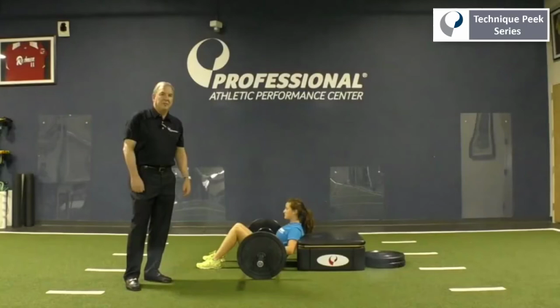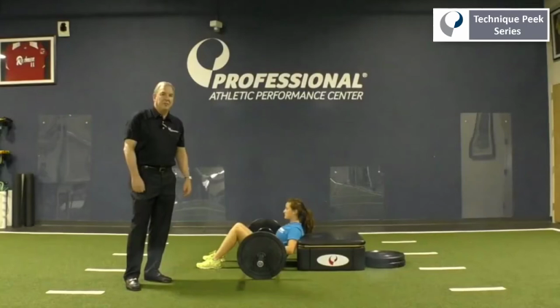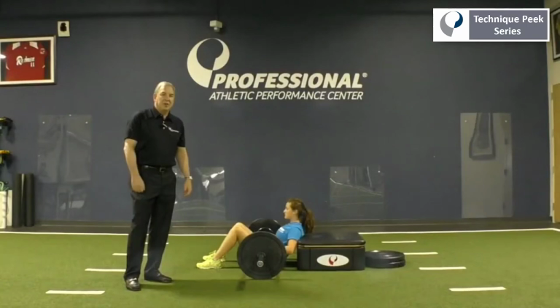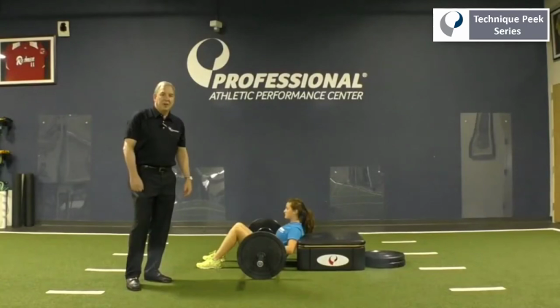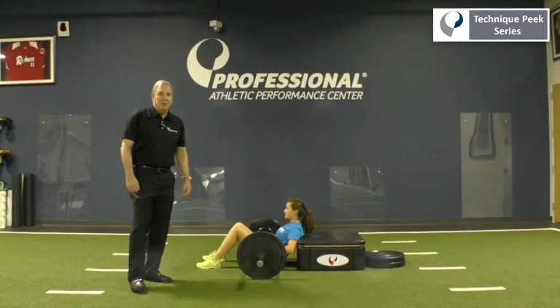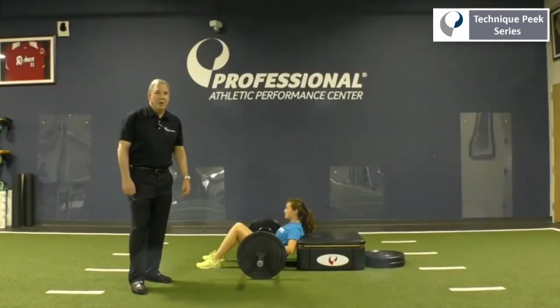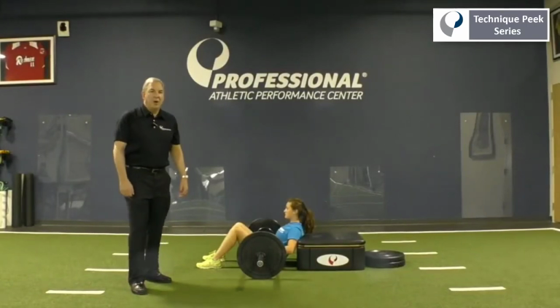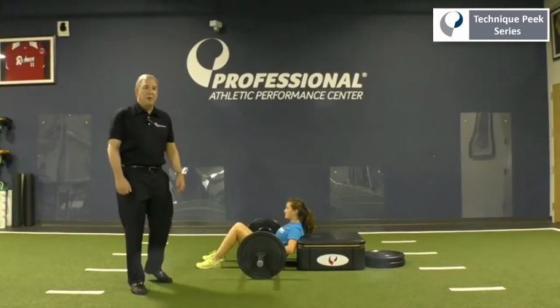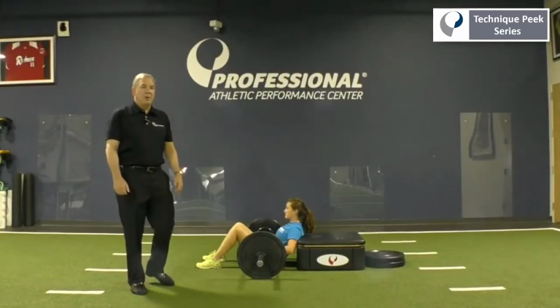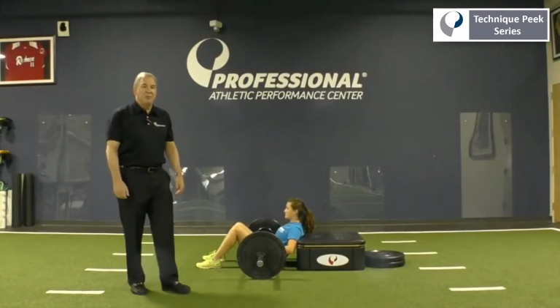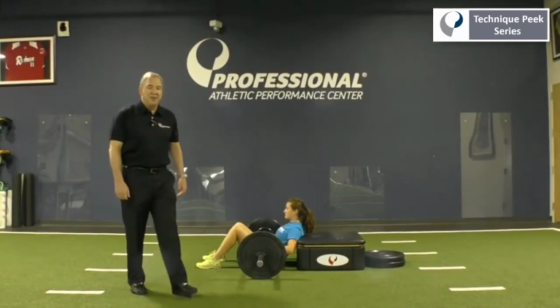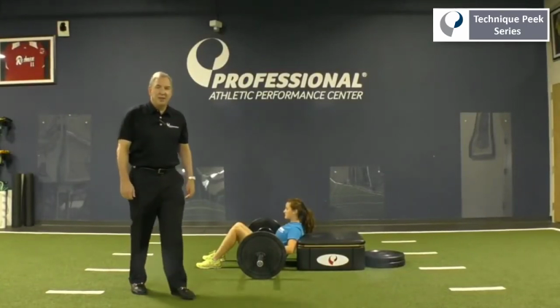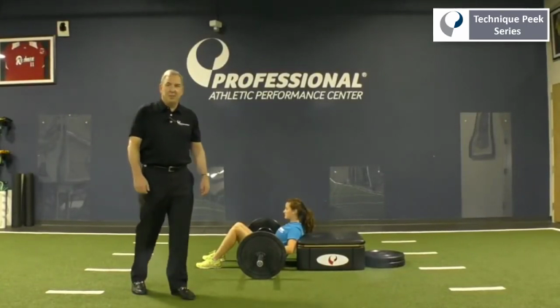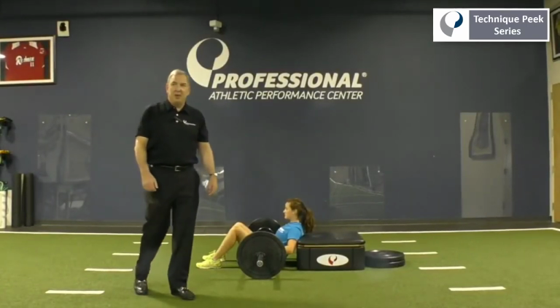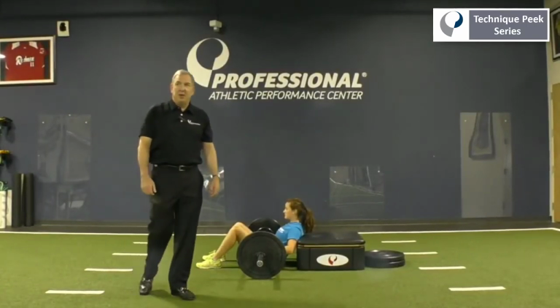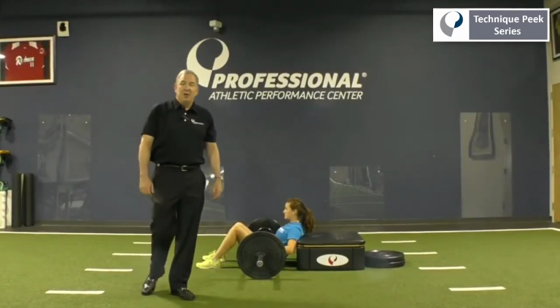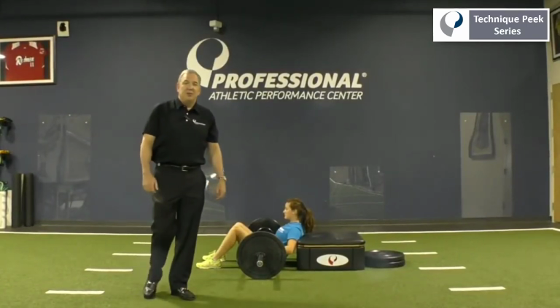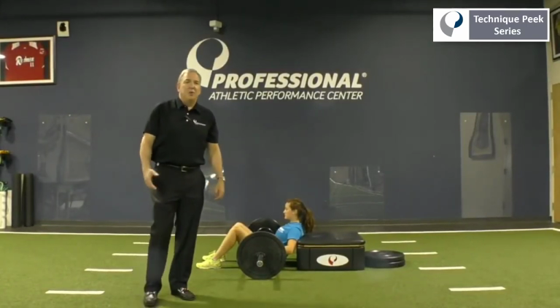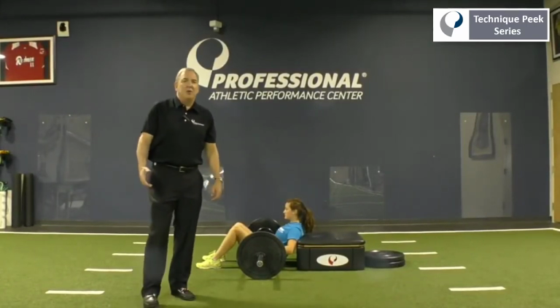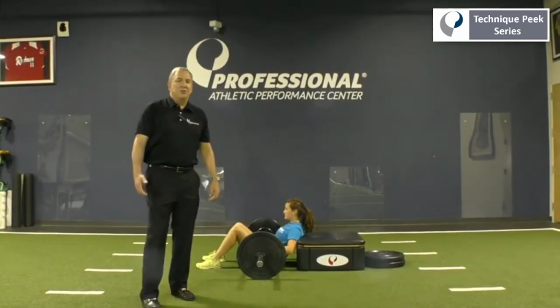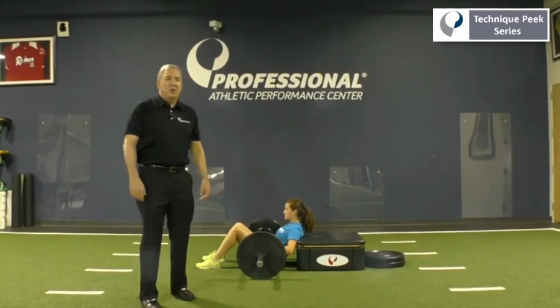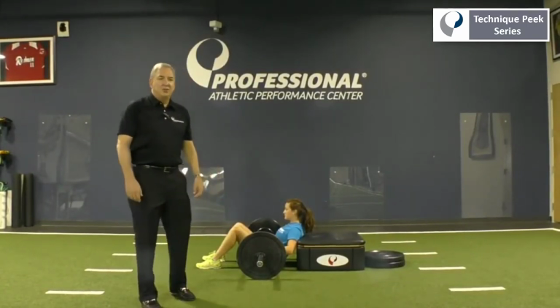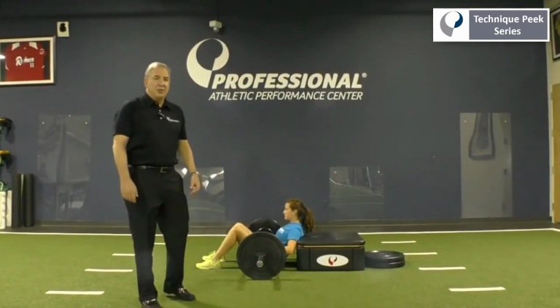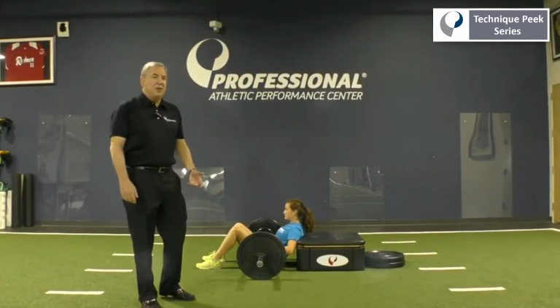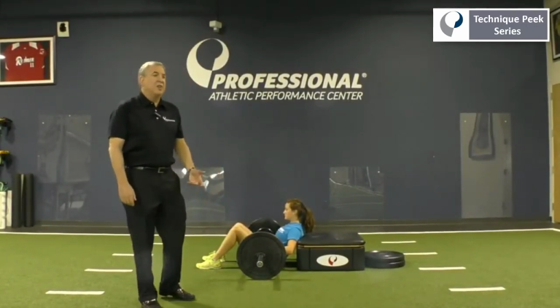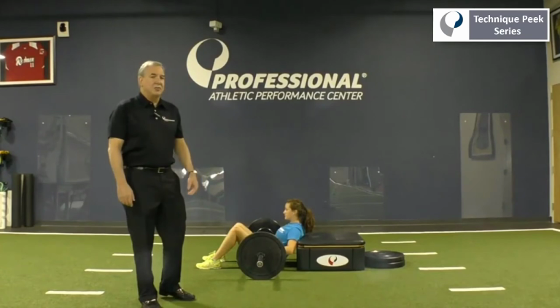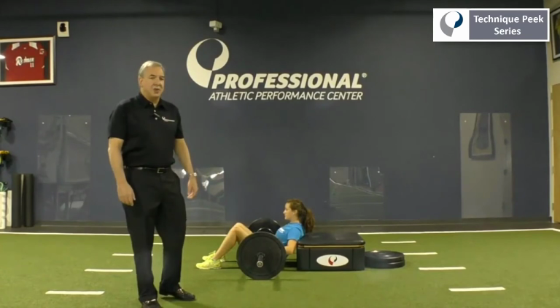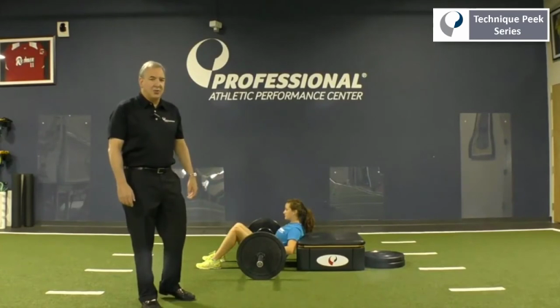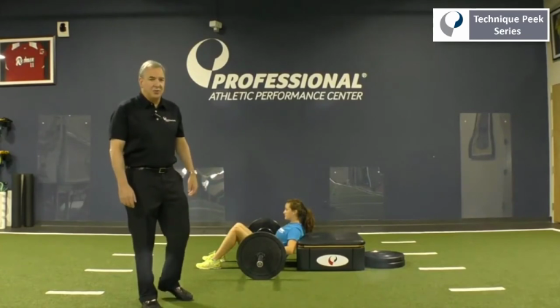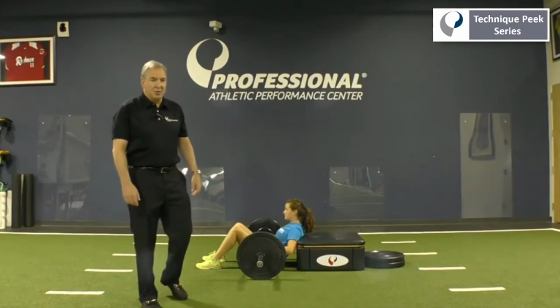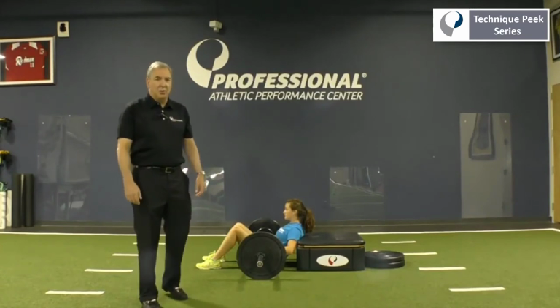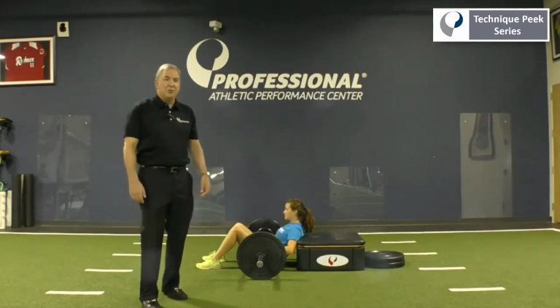Hey everybody, Rob Panarella for Technique Peak. Today we're going to discuss advanced exercises for the glutes.